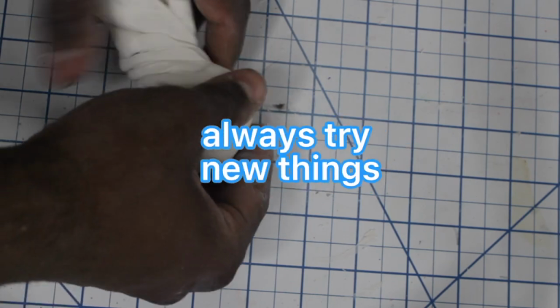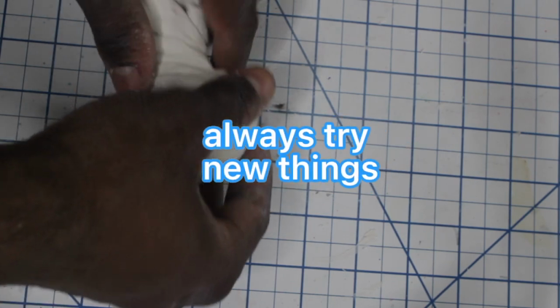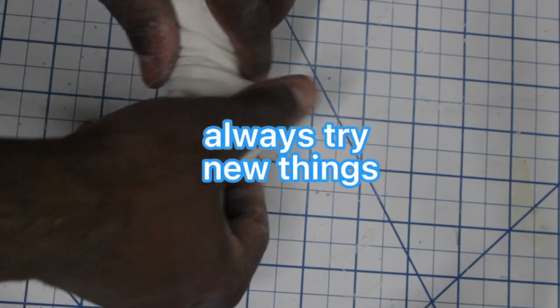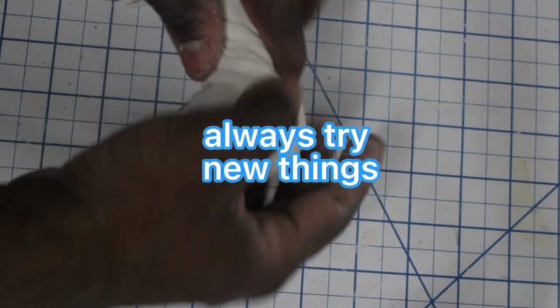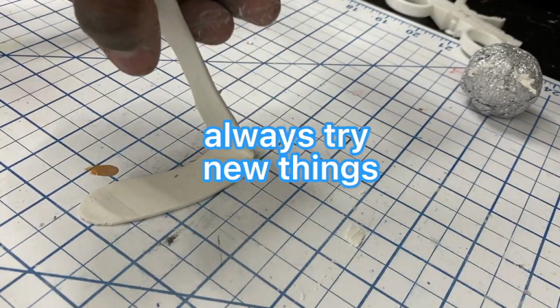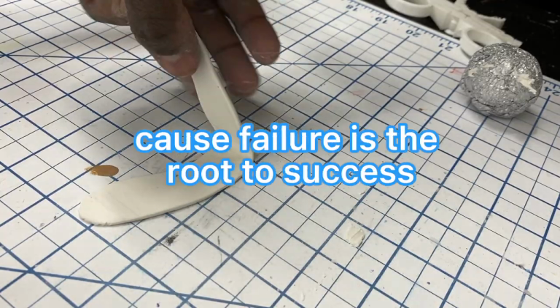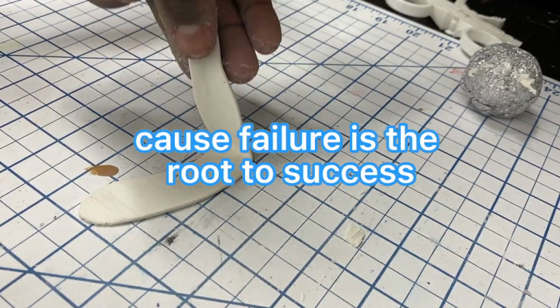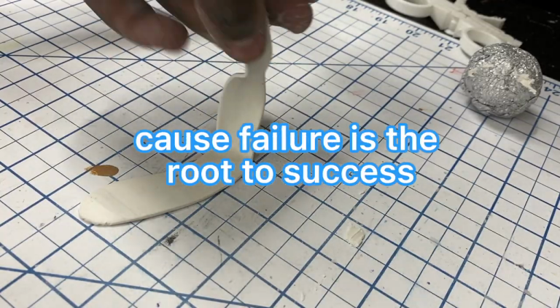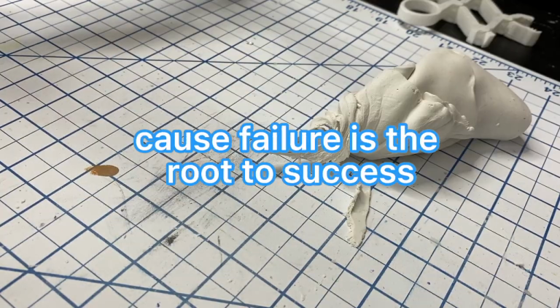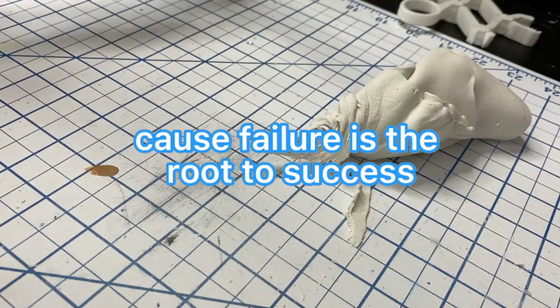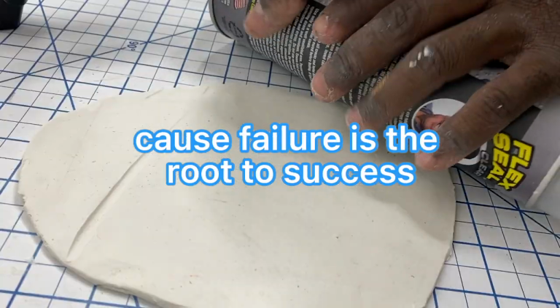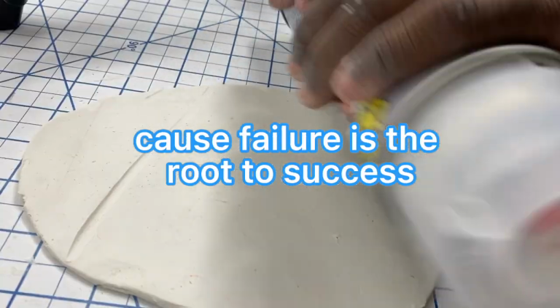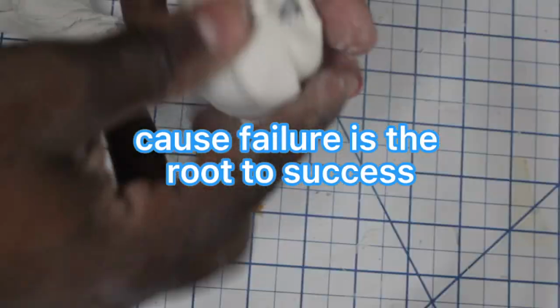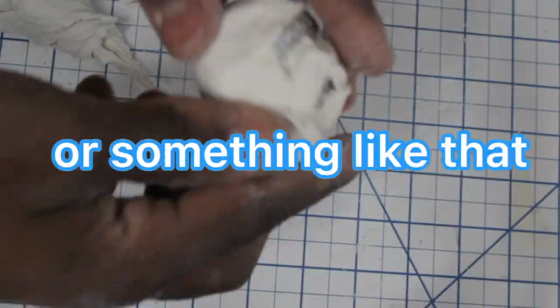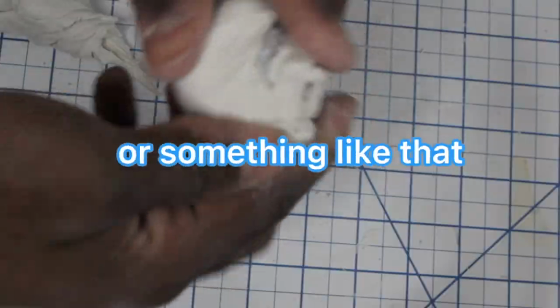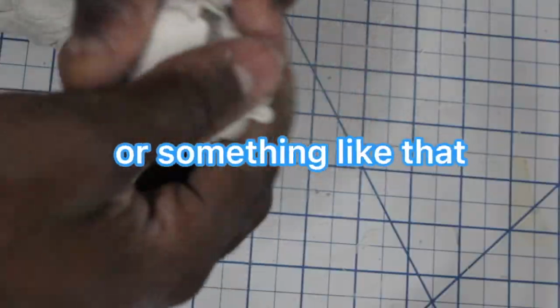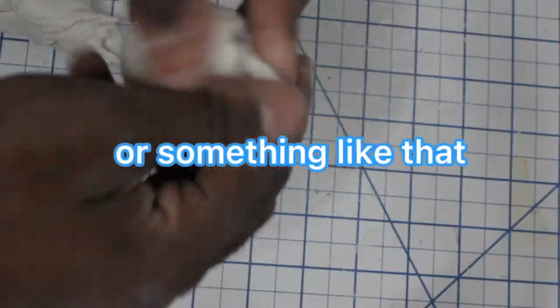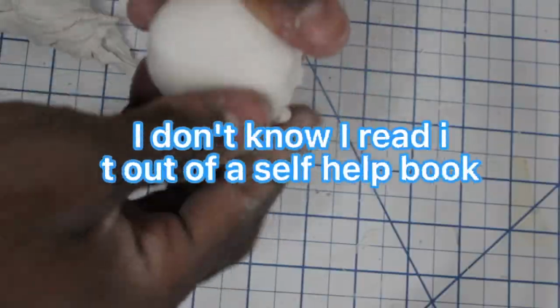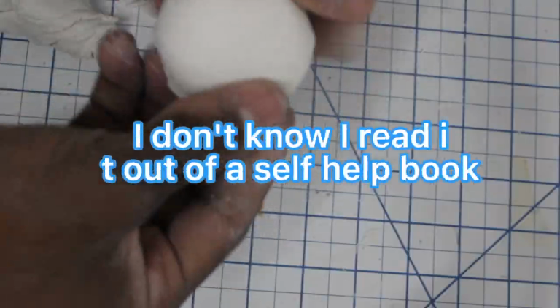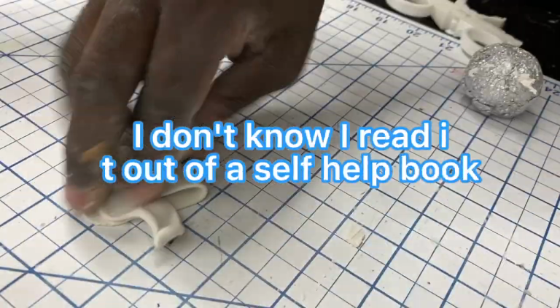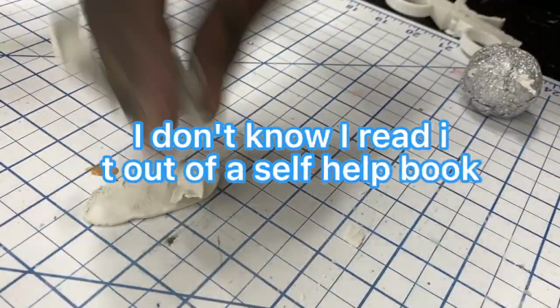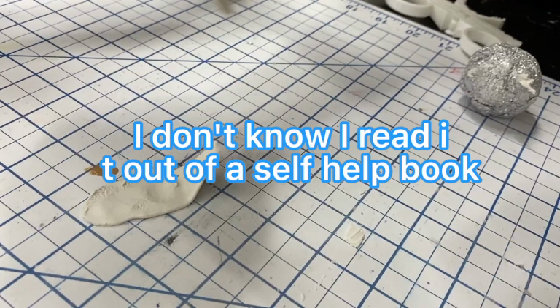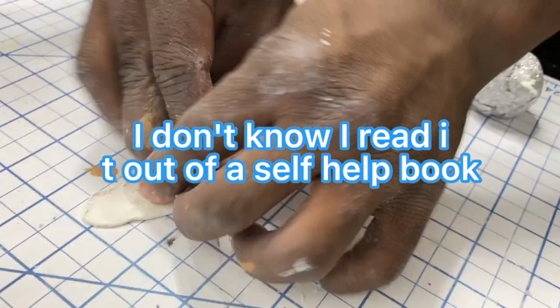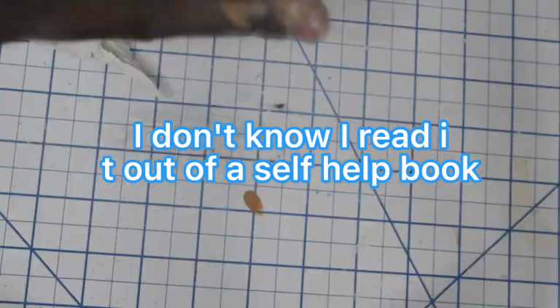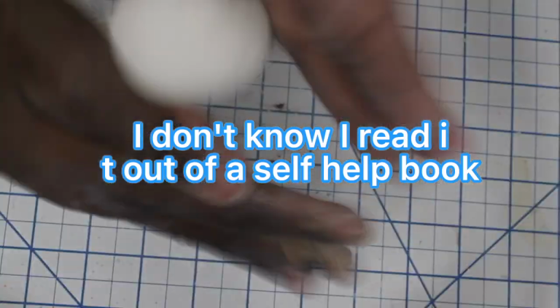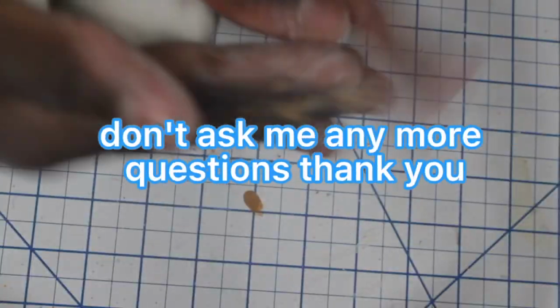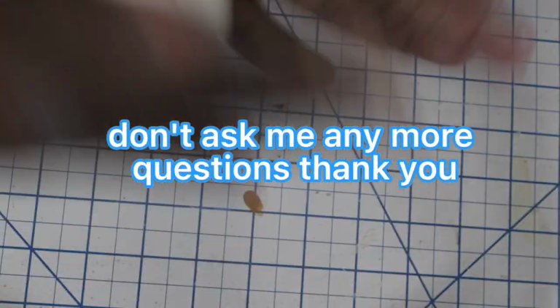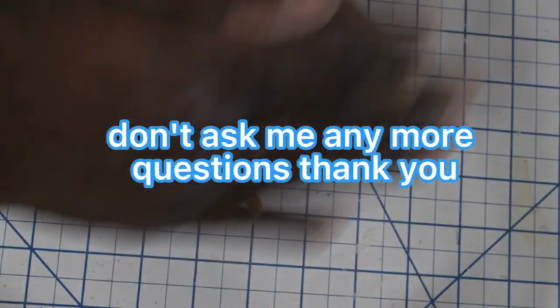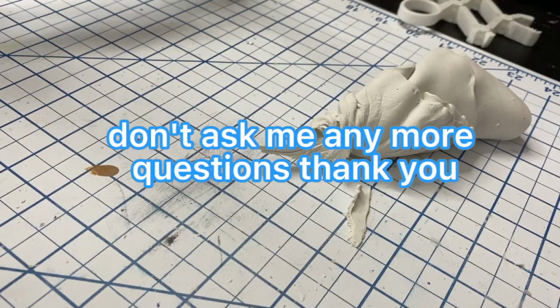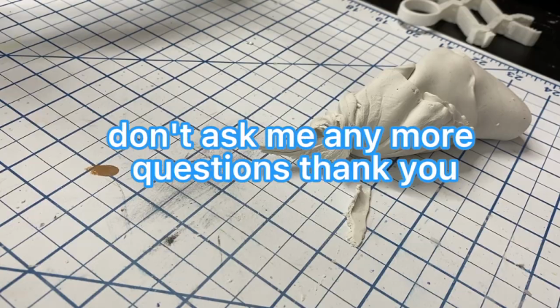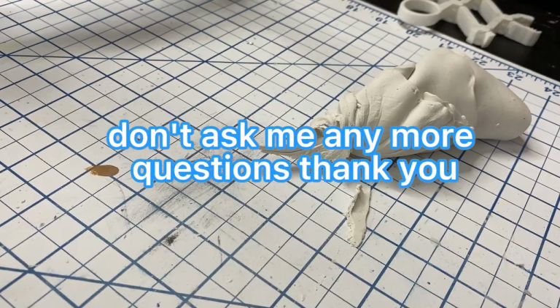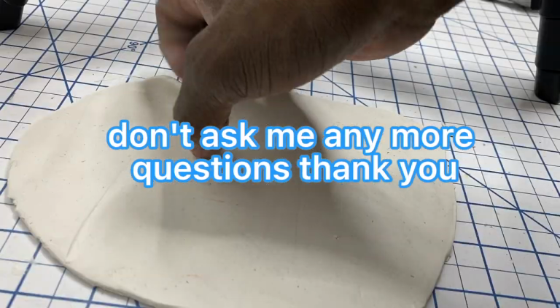Just kidding guys. Always try new things because failure is the route to success or something like that. I read it out of a self-help book. Don't ask me any more questions. Thank you.